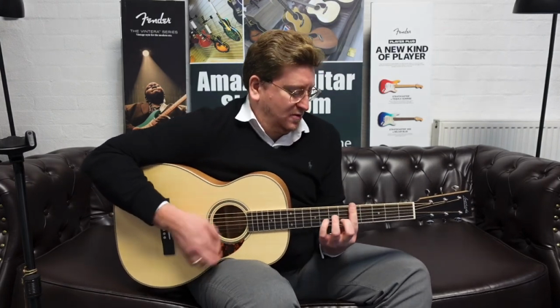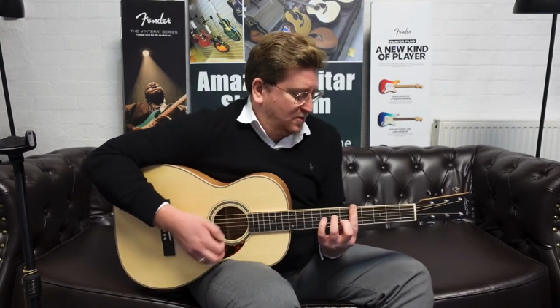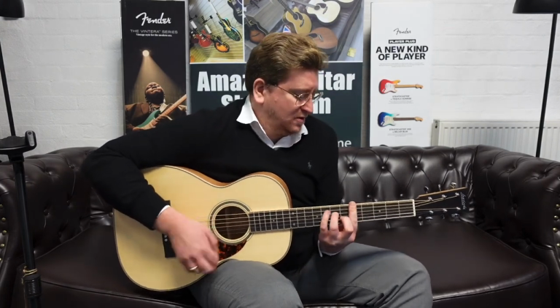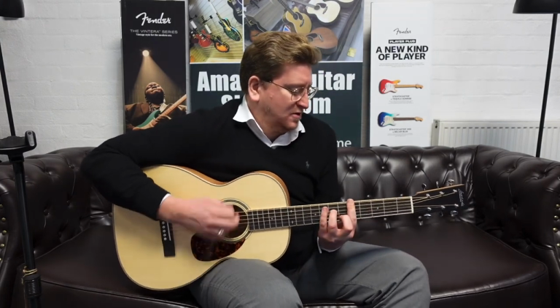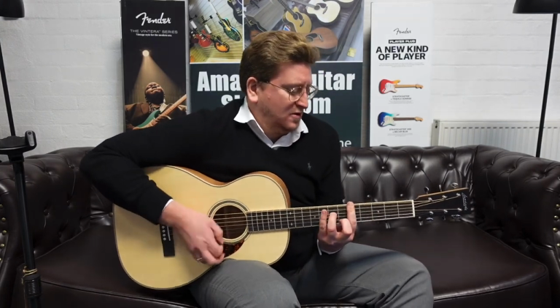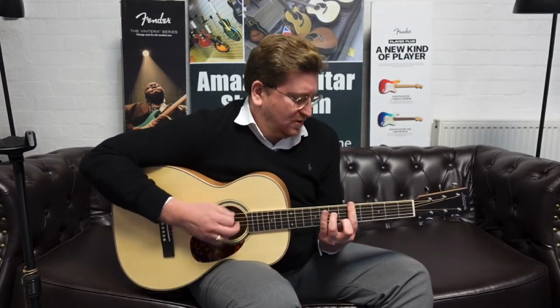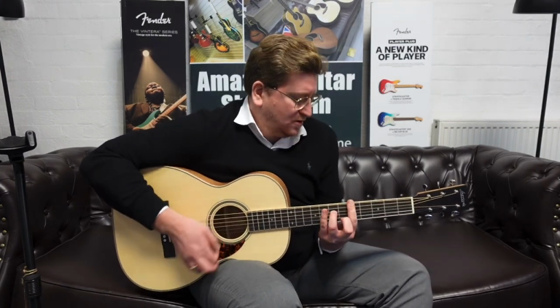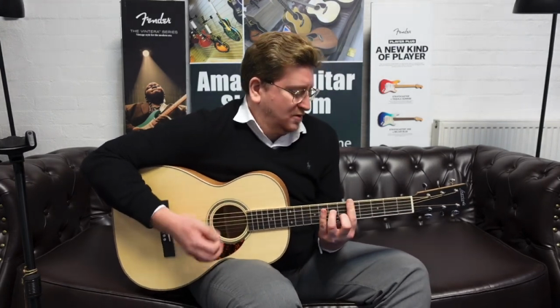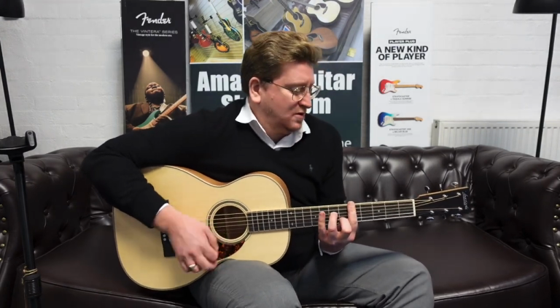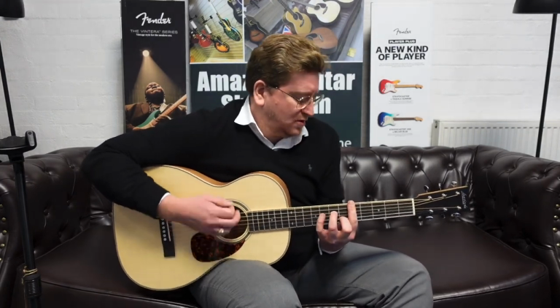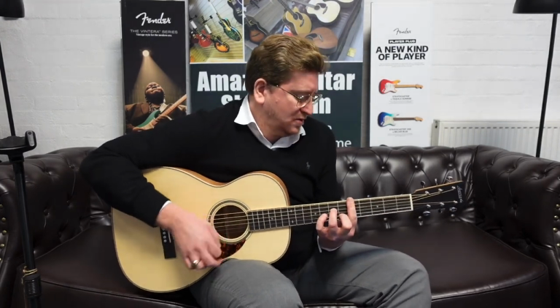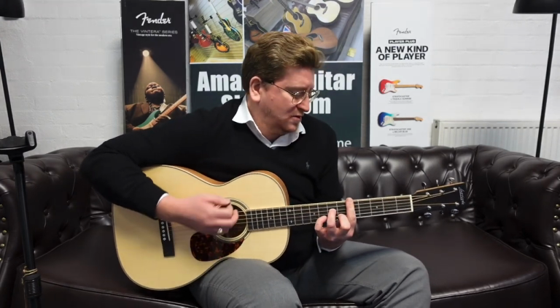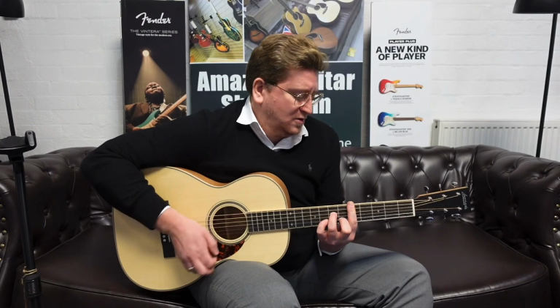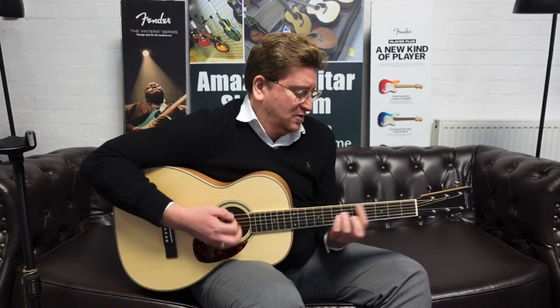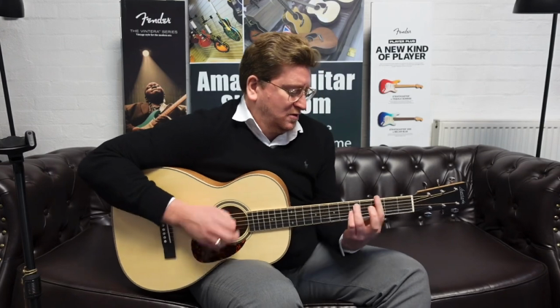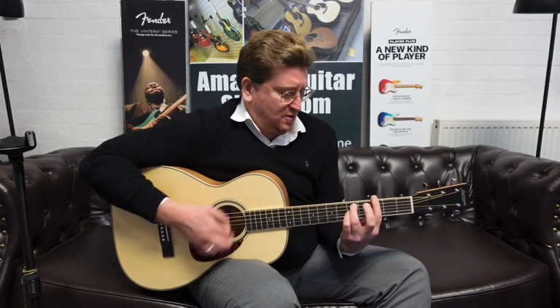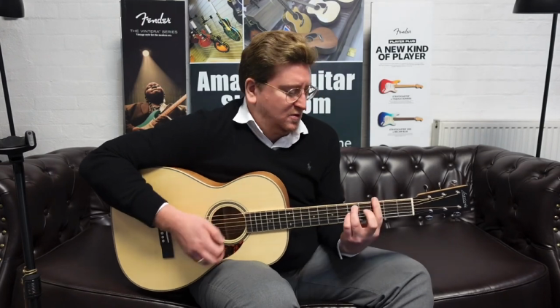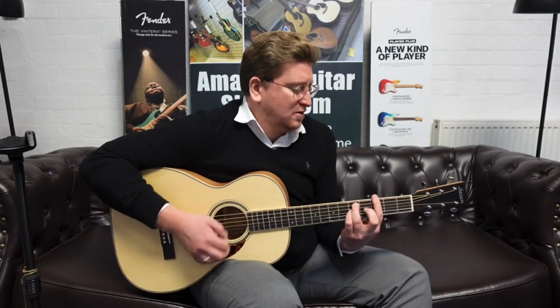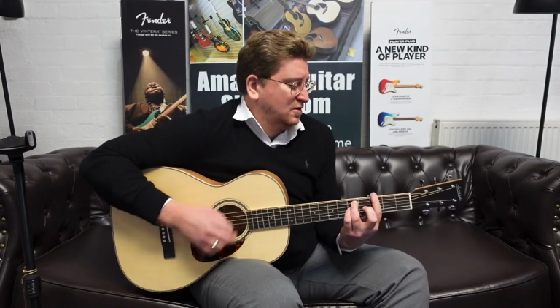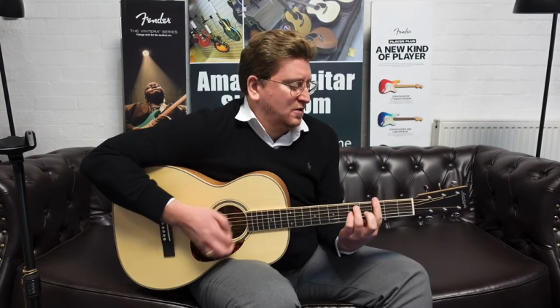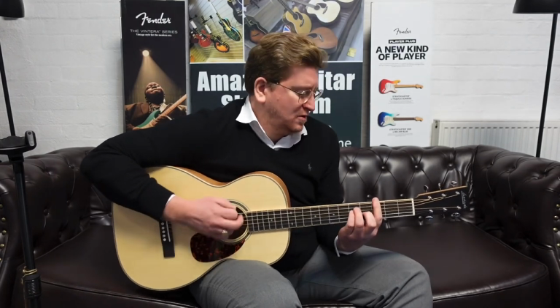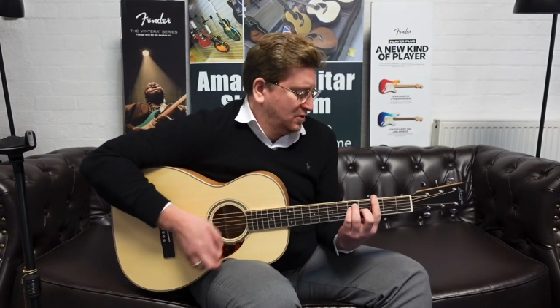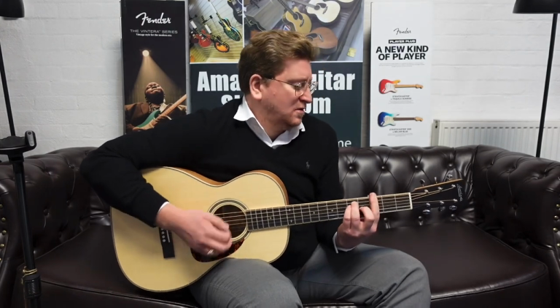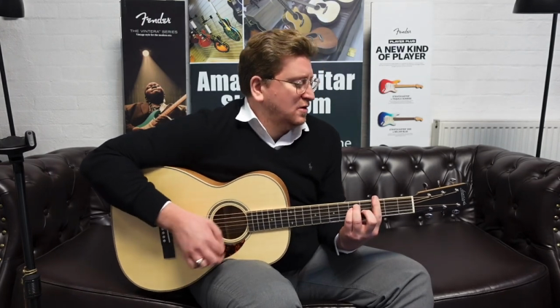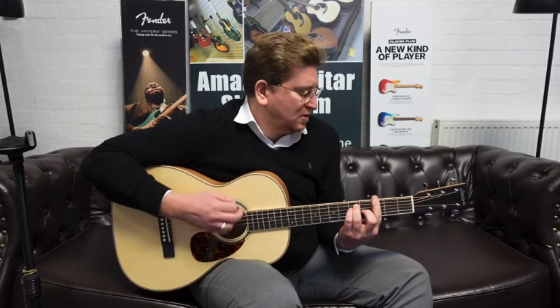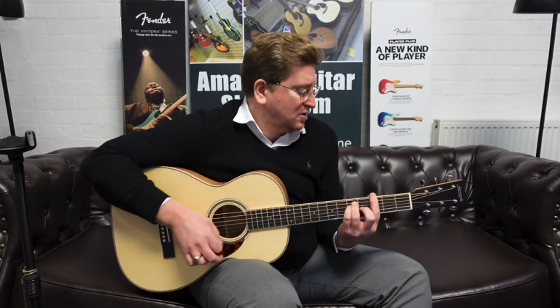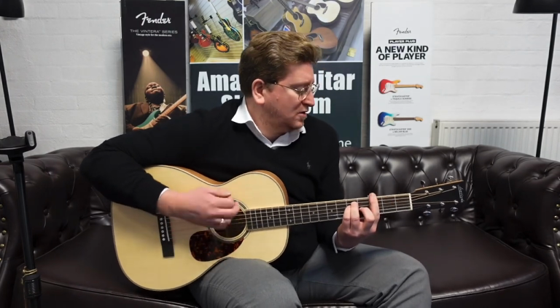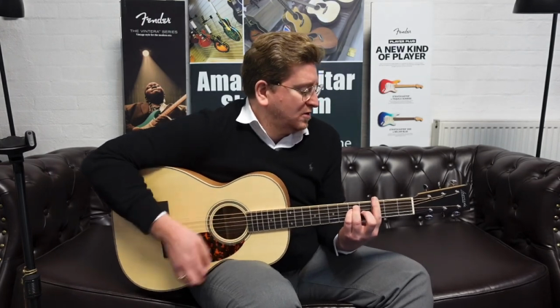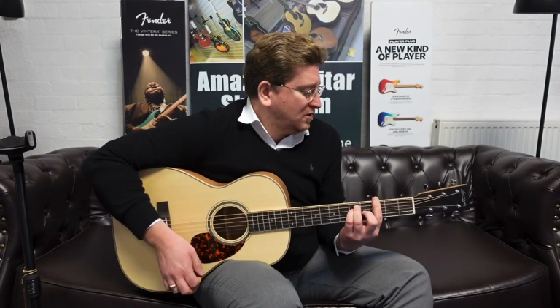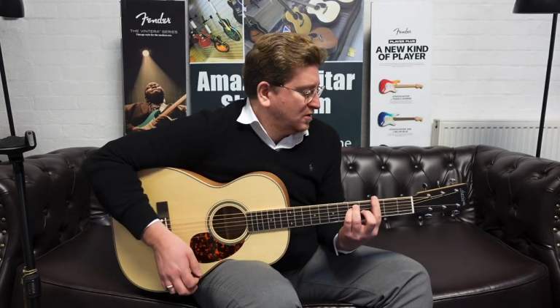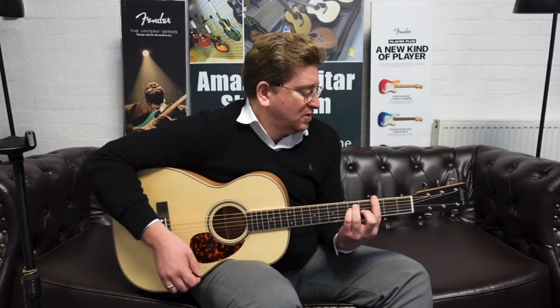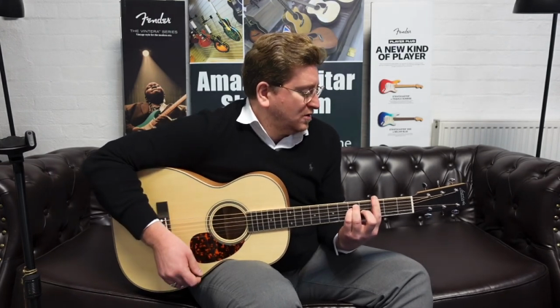I'm going to play now with a plectrum, I'm just going to play some chords.